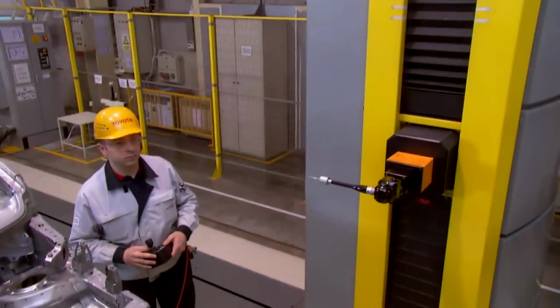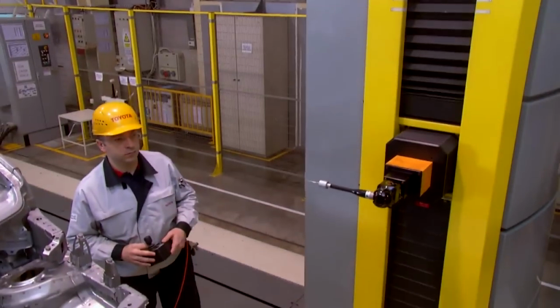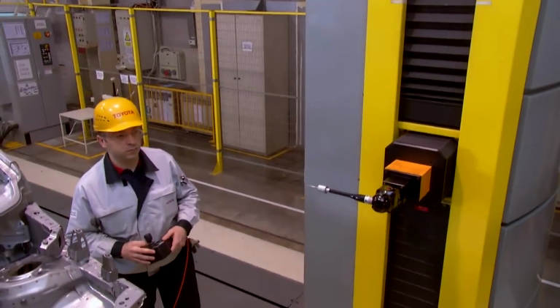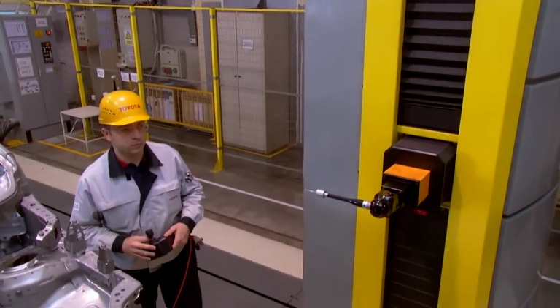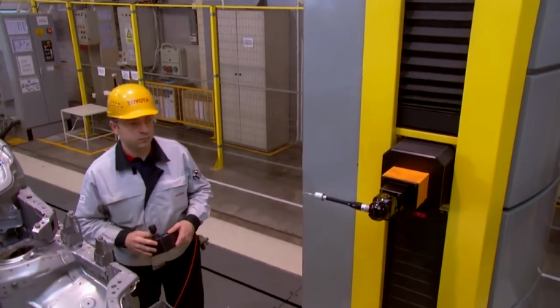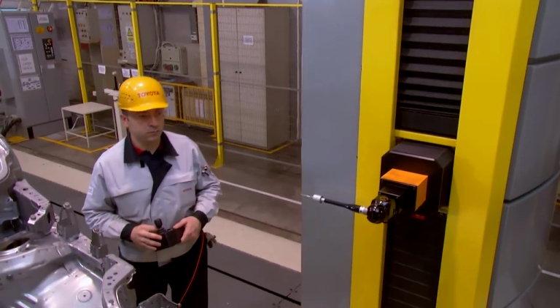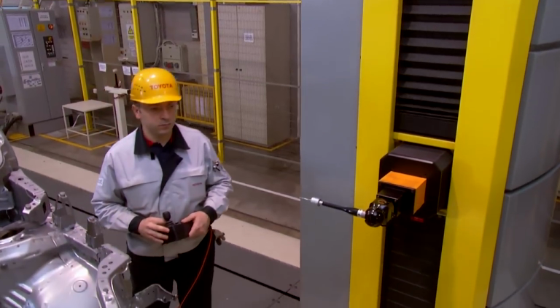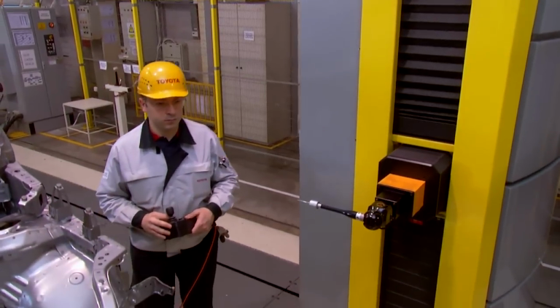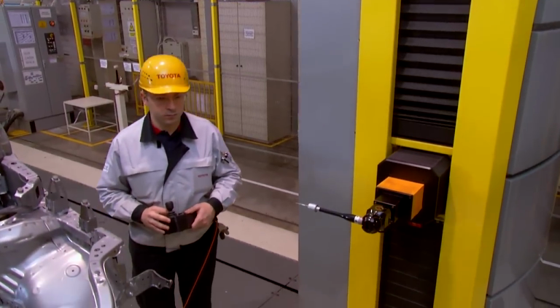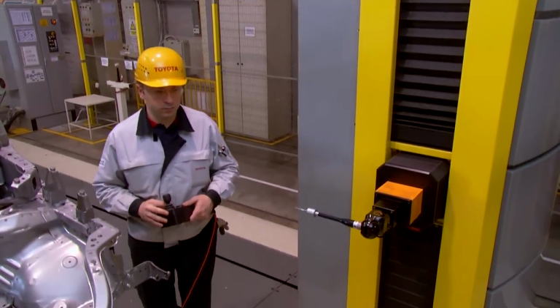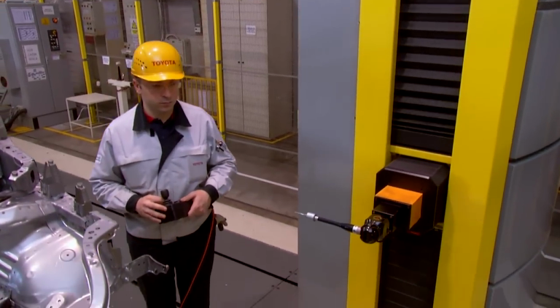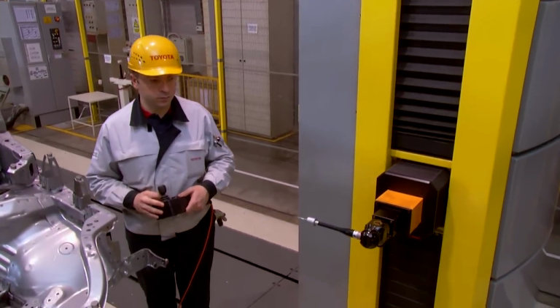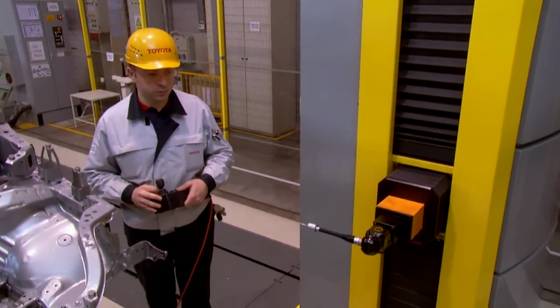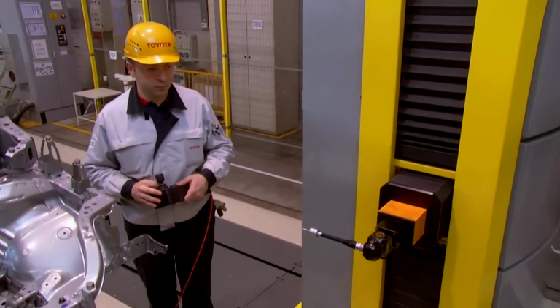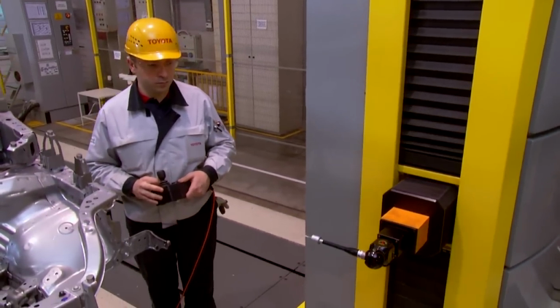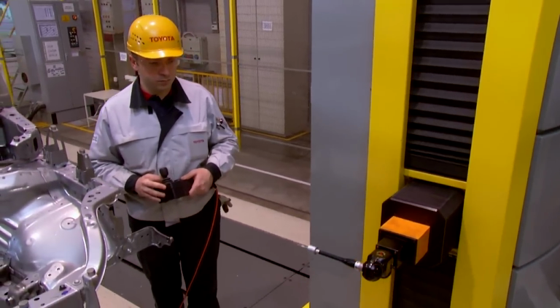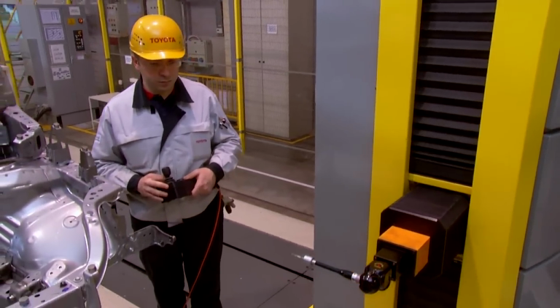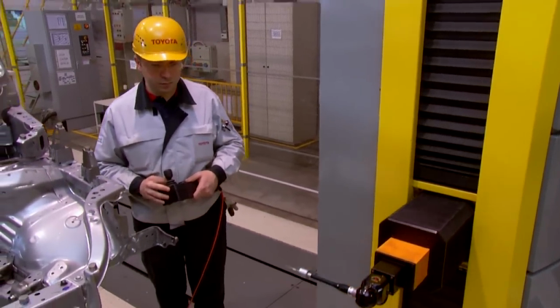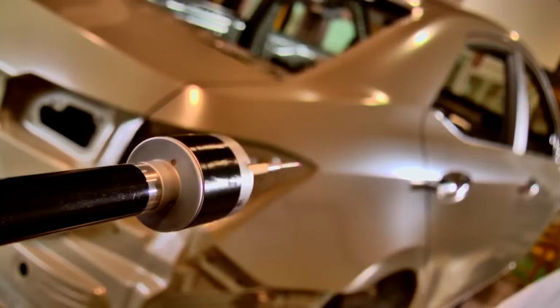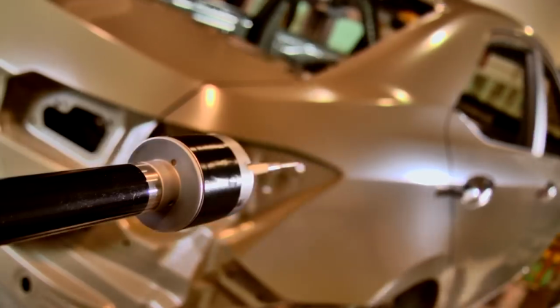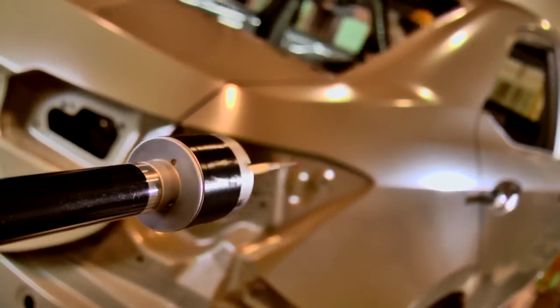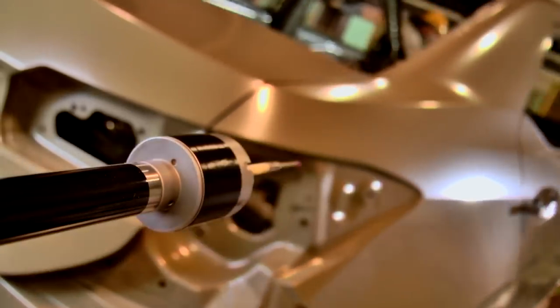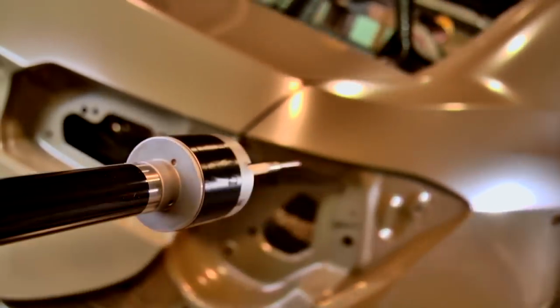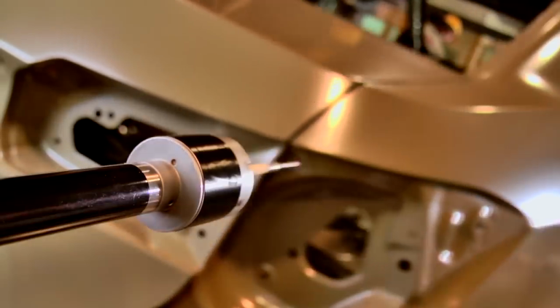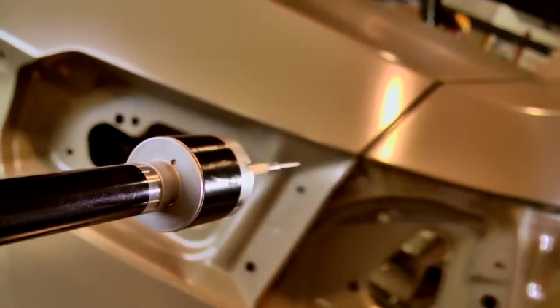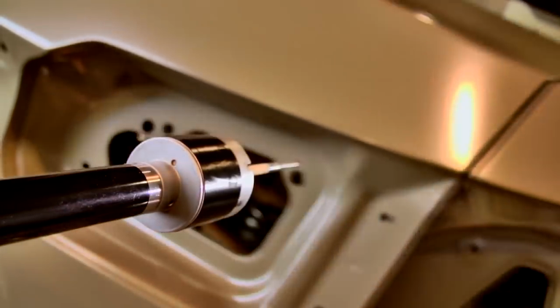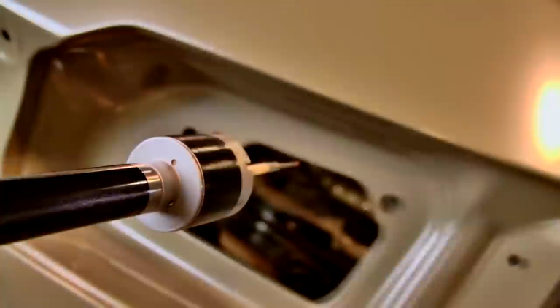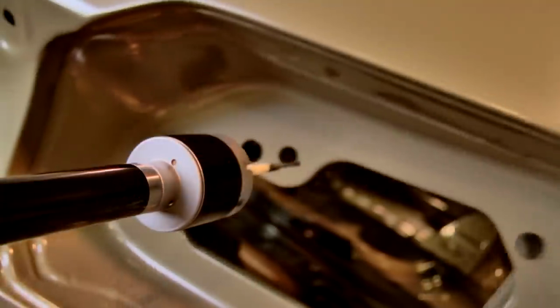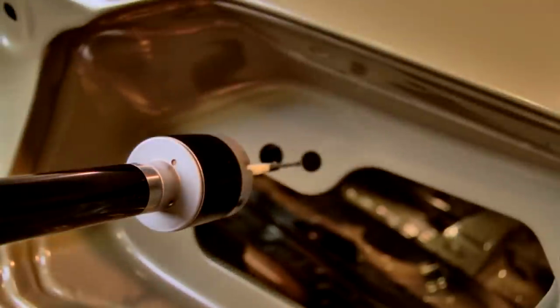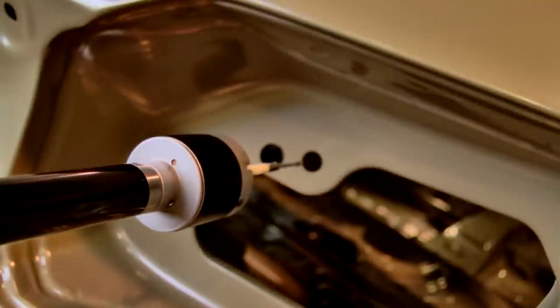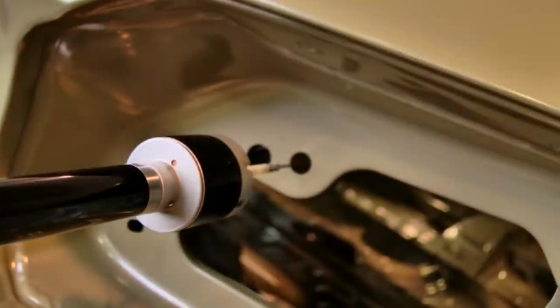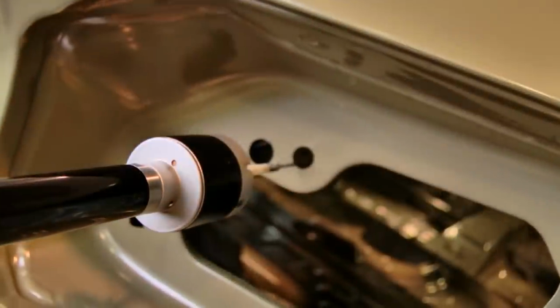At Toyota Turkey, you are able to witness the perfect harmony of human and automation.